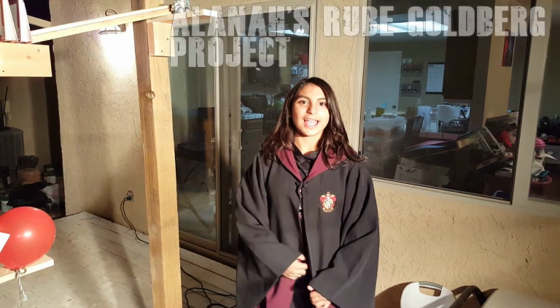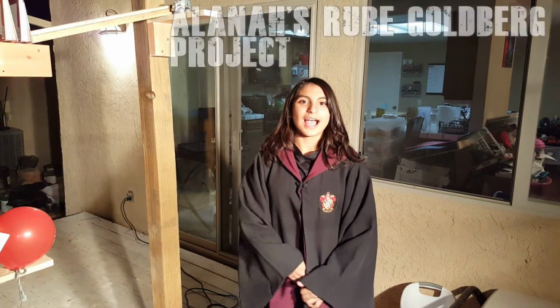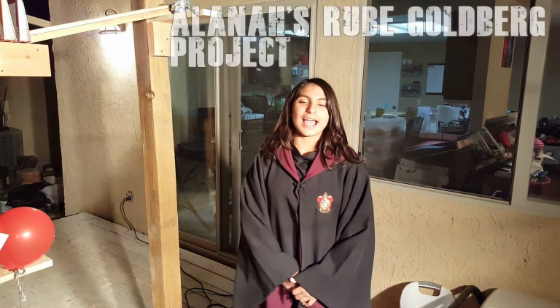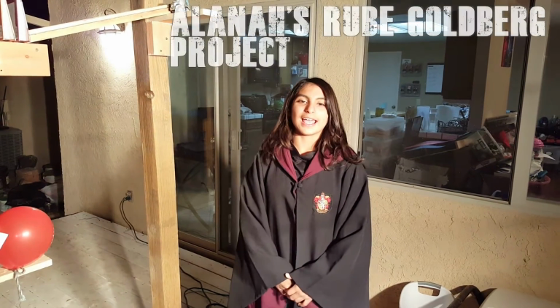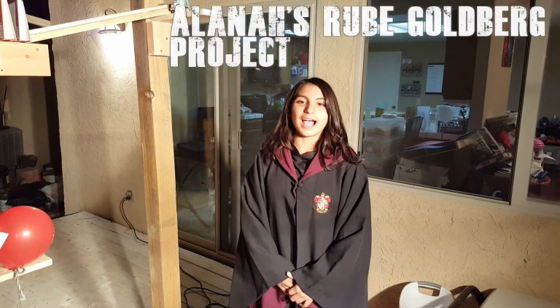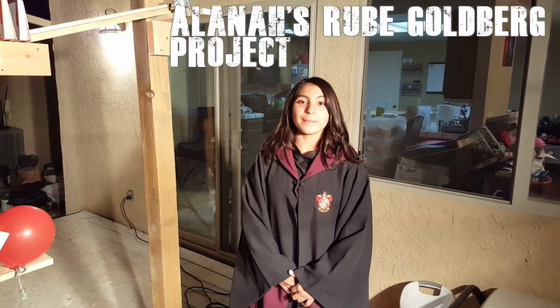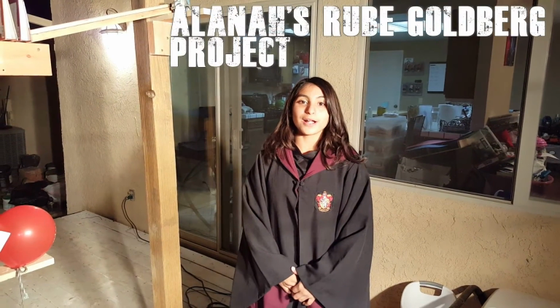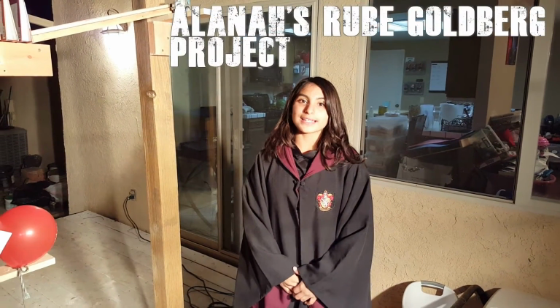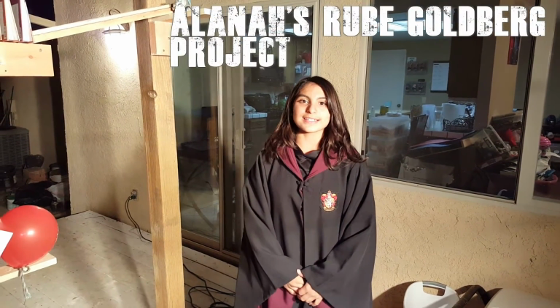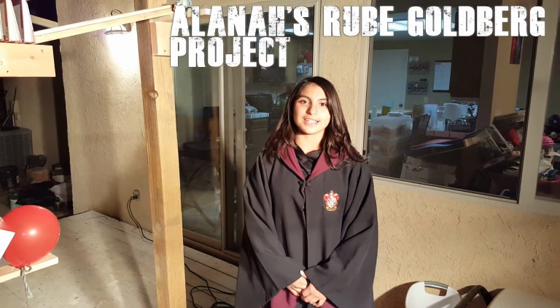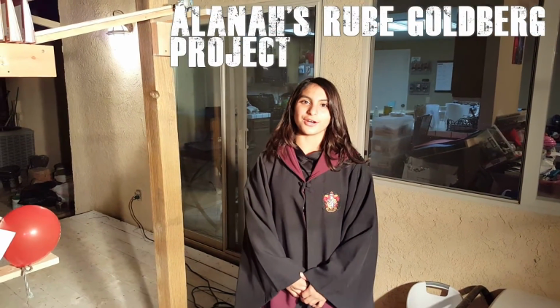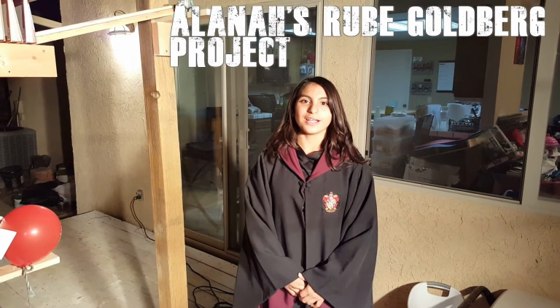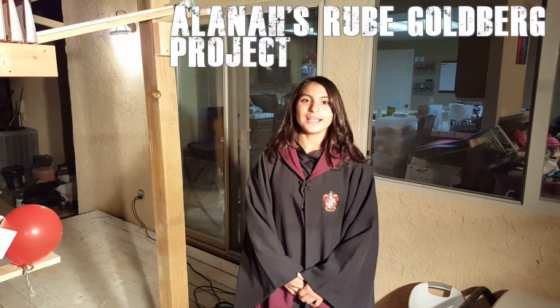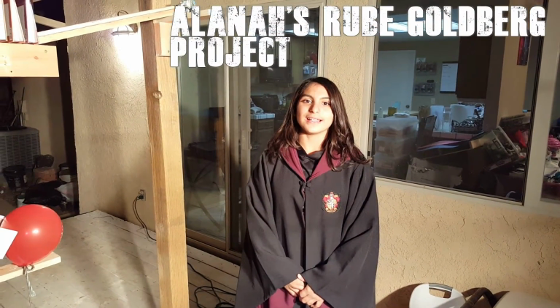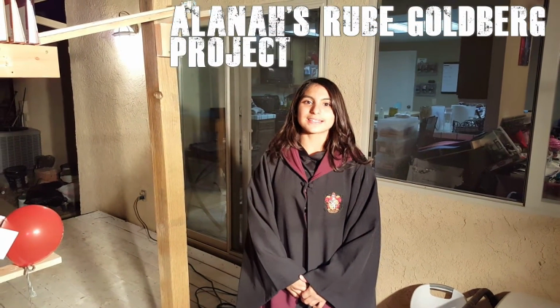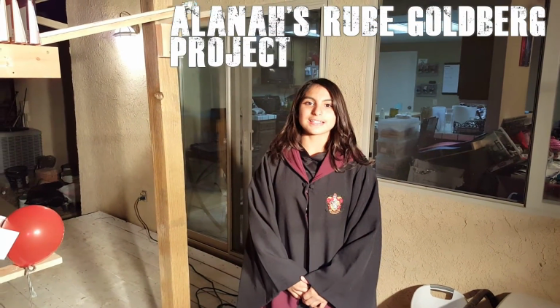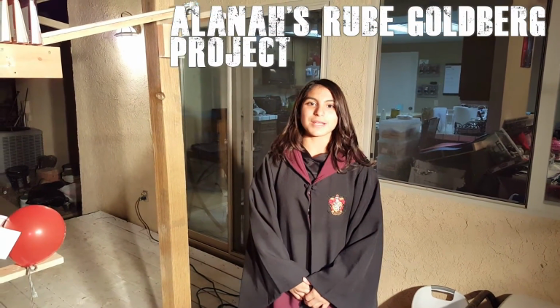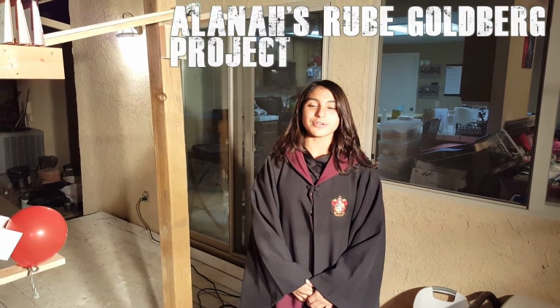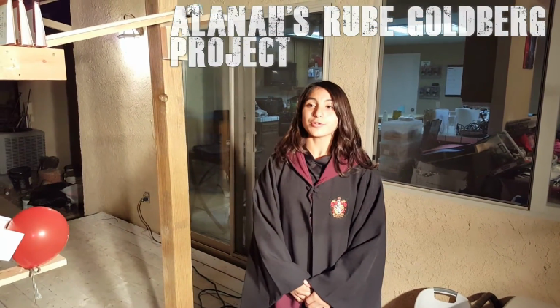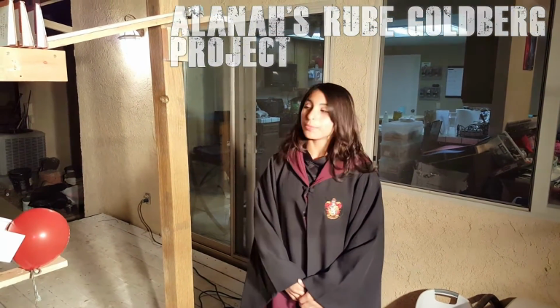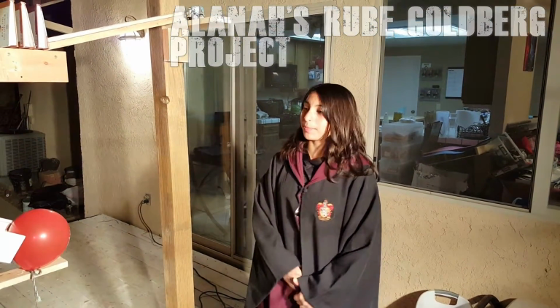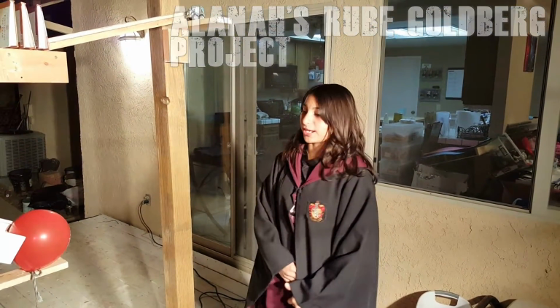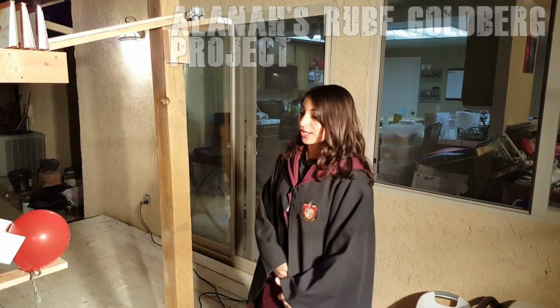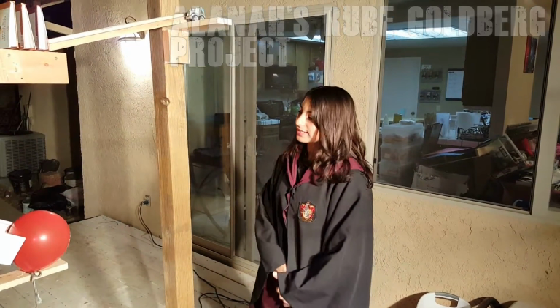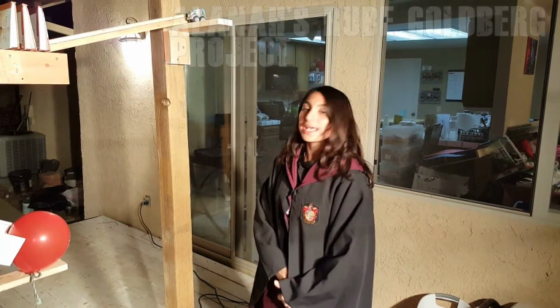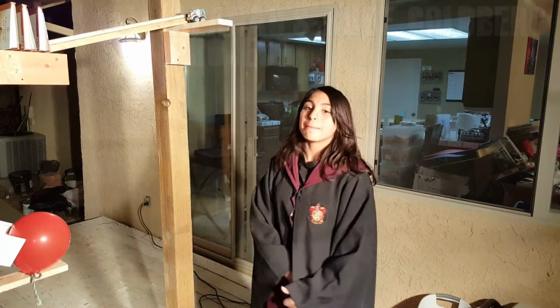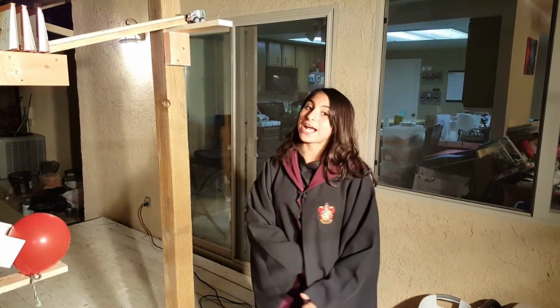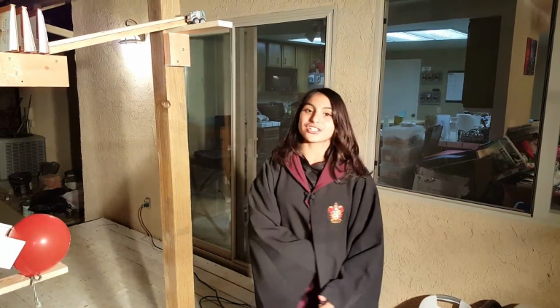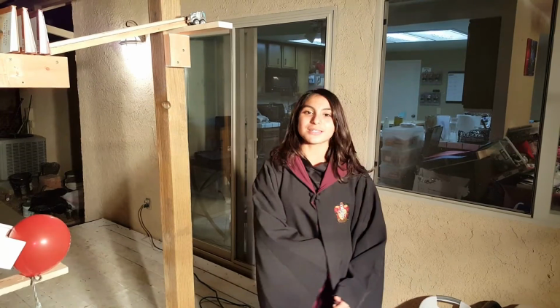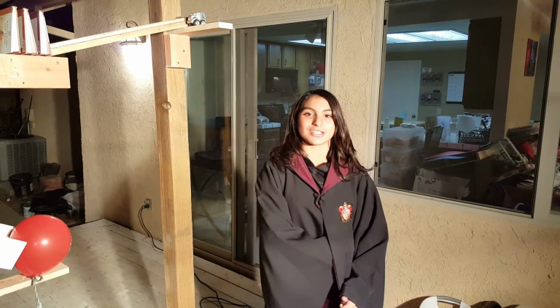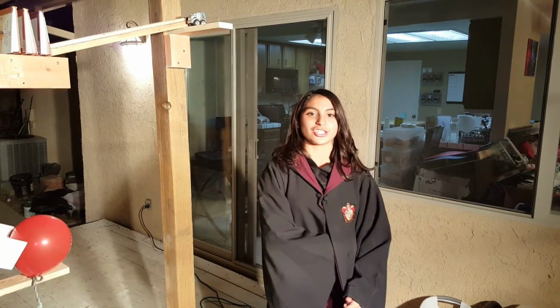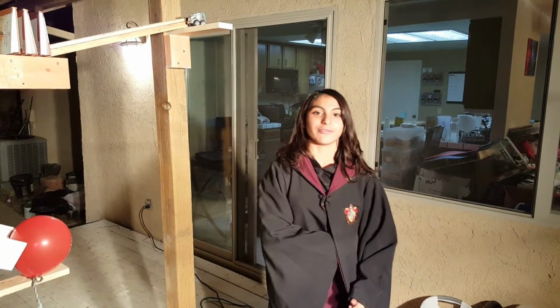Hi, I'm Alana Castillo, and this is my Rube Goldberg project, Magic and Mischief.